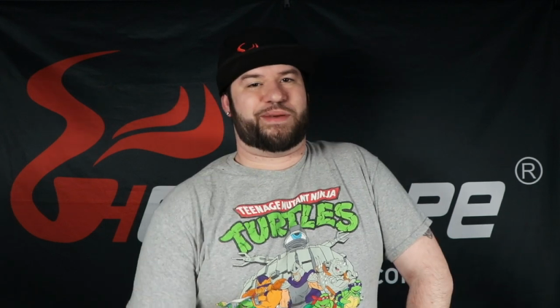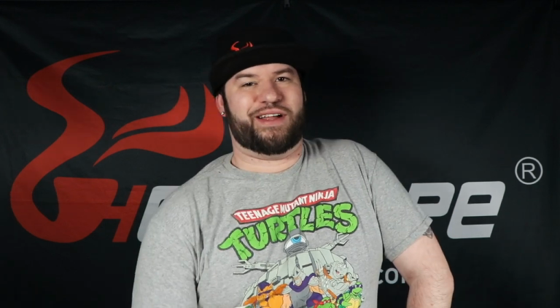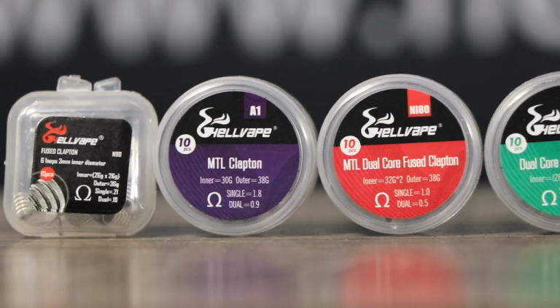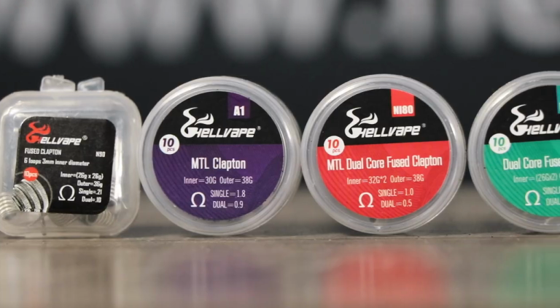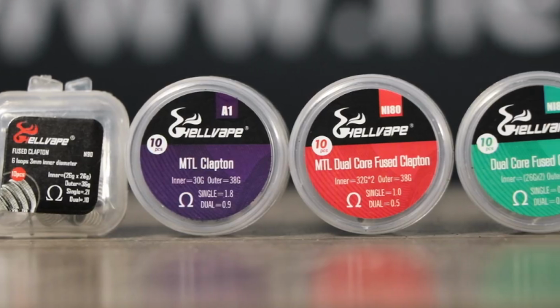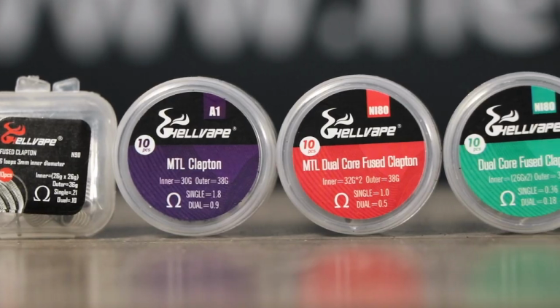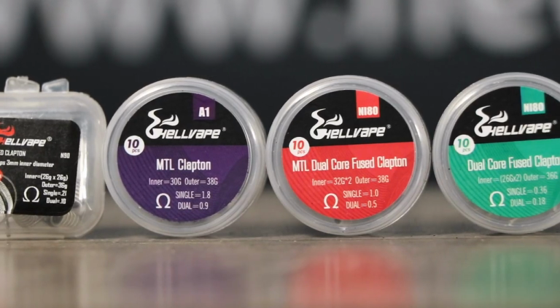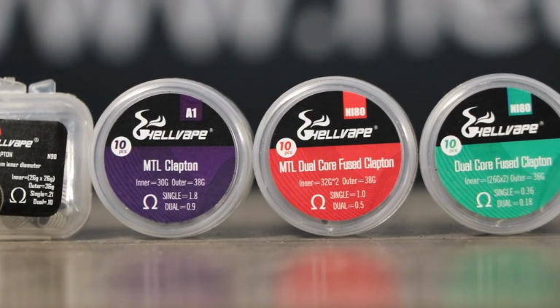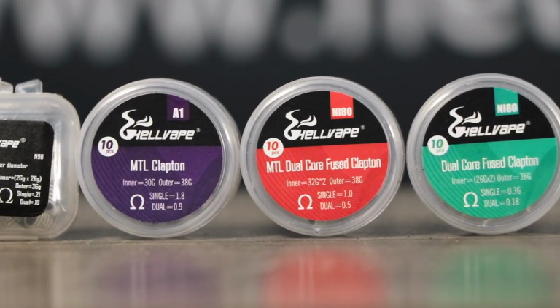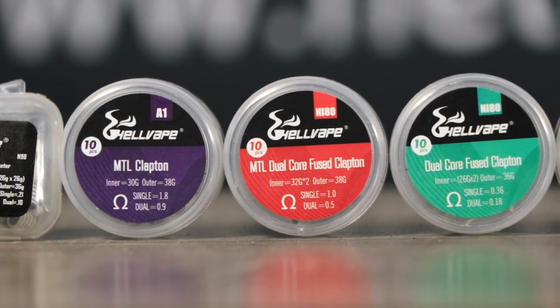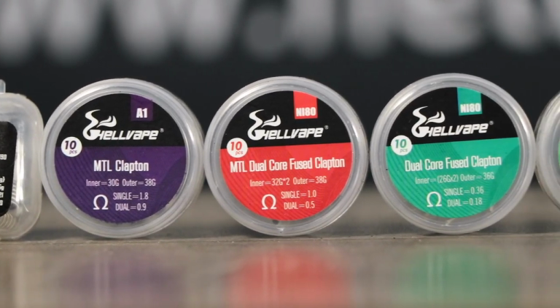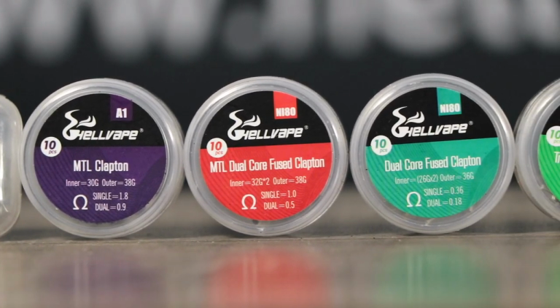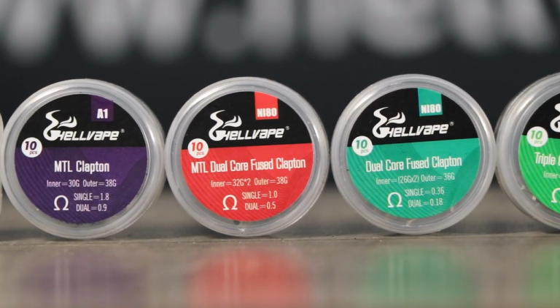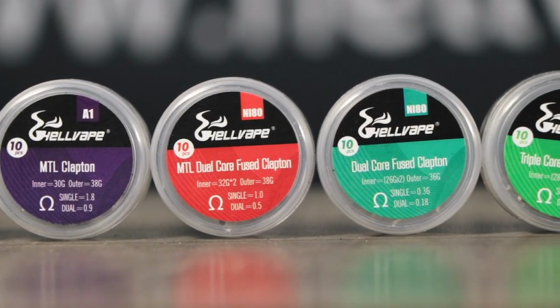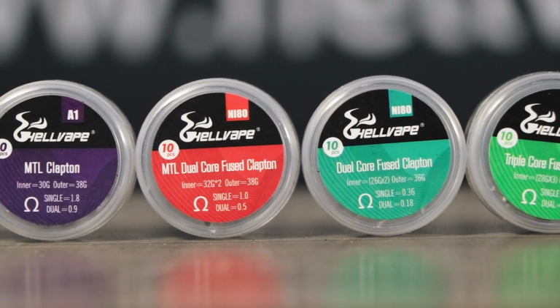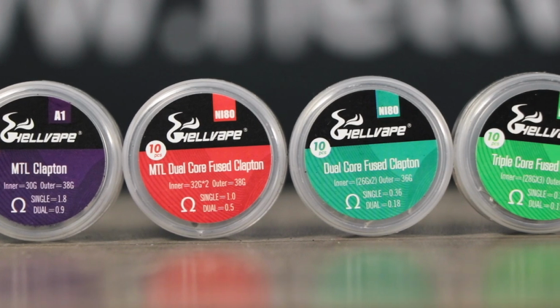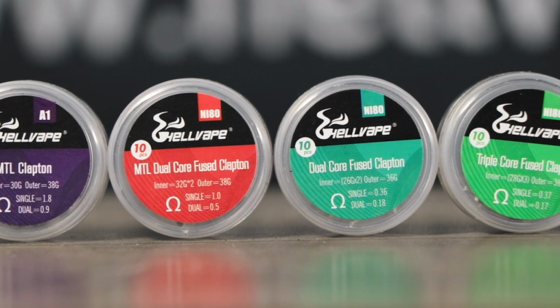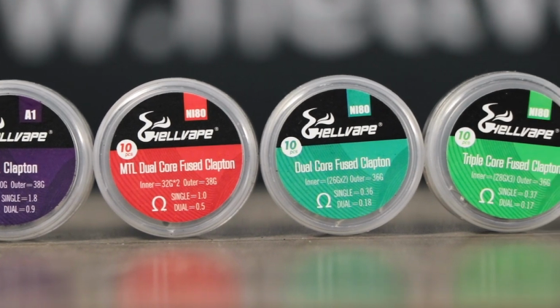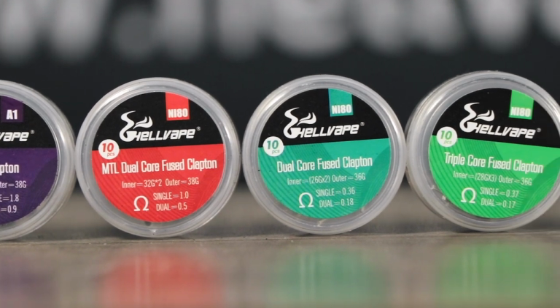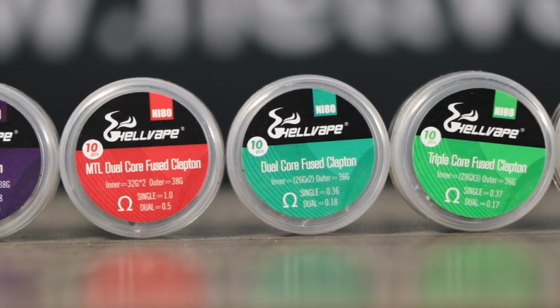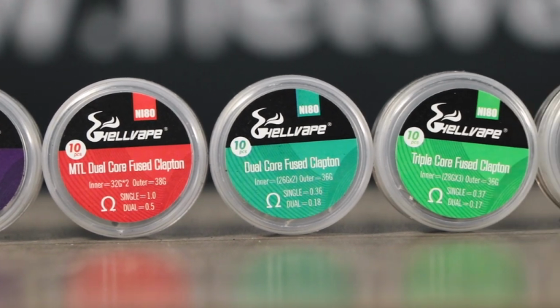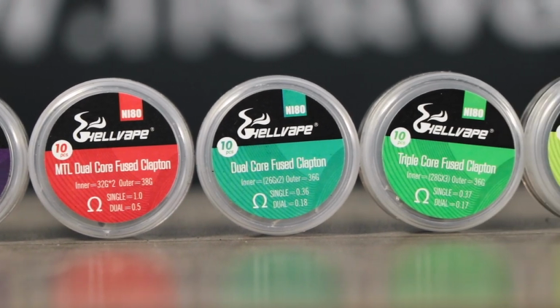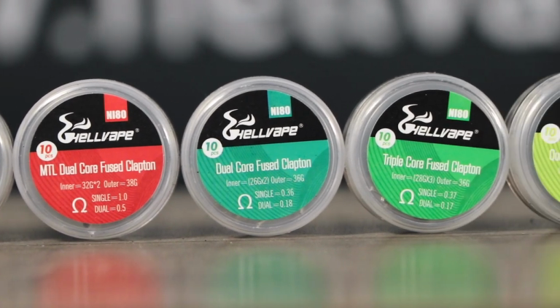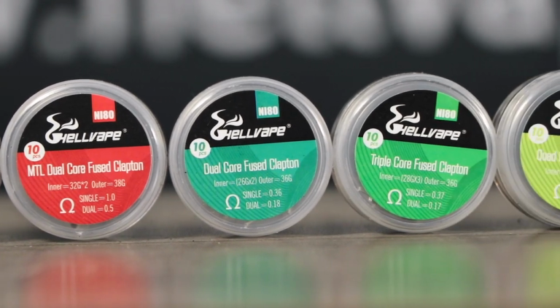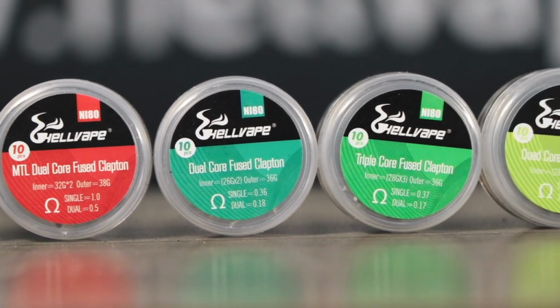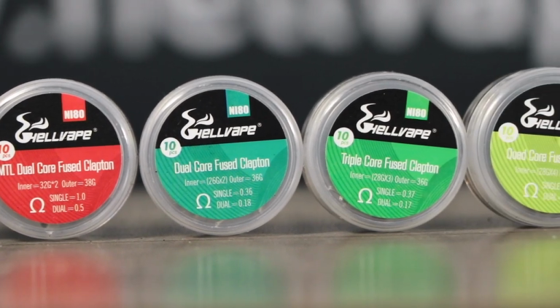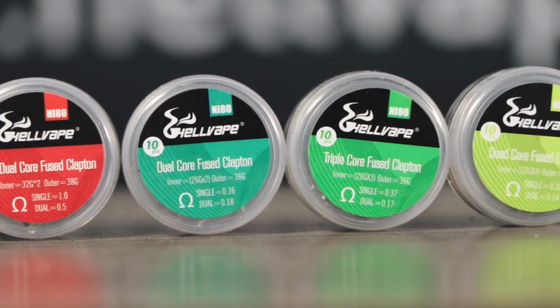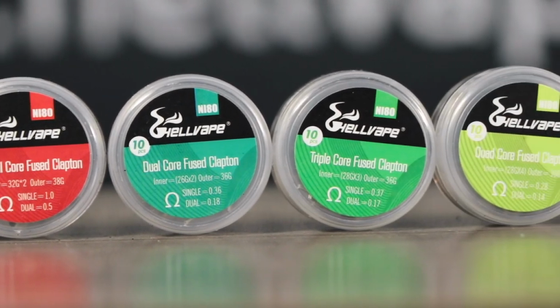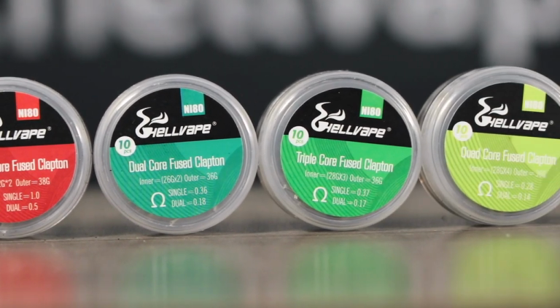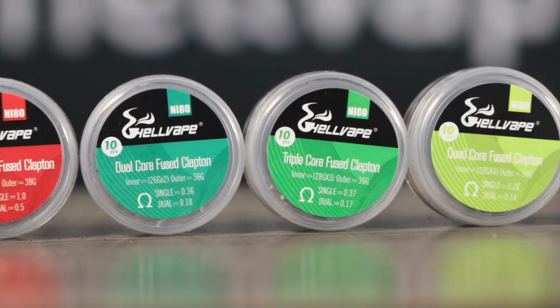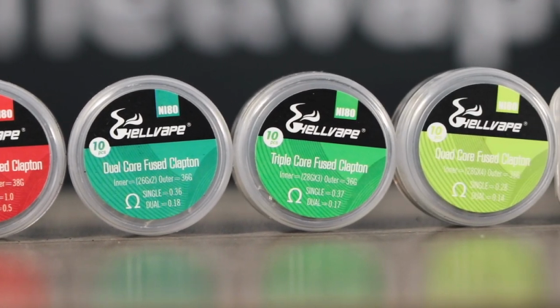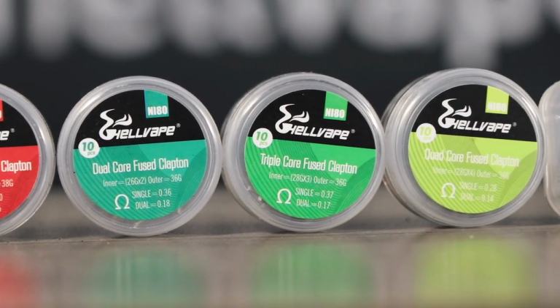Quick plug: HellVape sells our own Nichrome wires available in Ni80 and Ni90. Find them at your local vape shop or online.